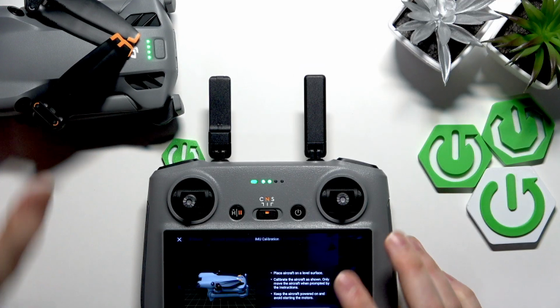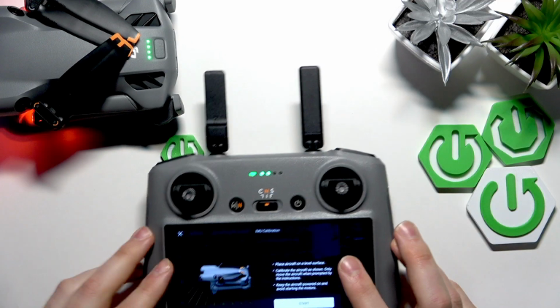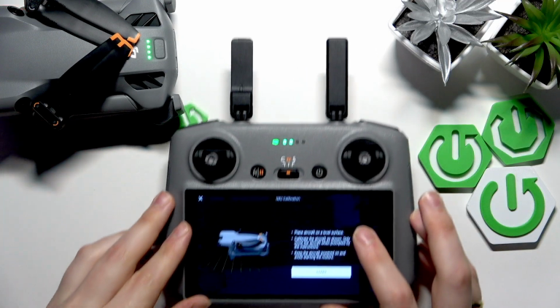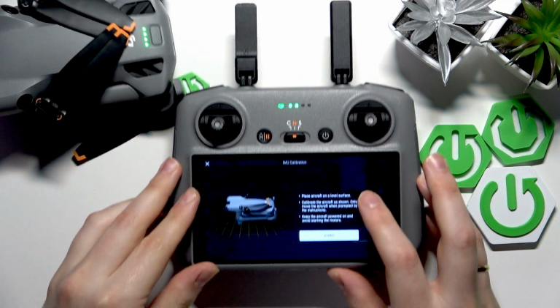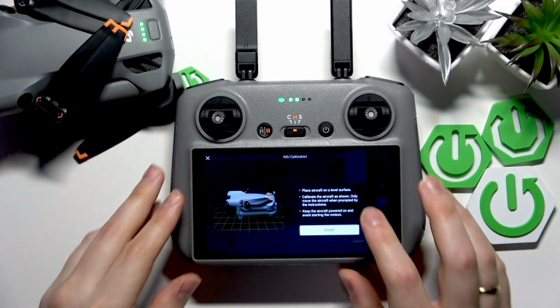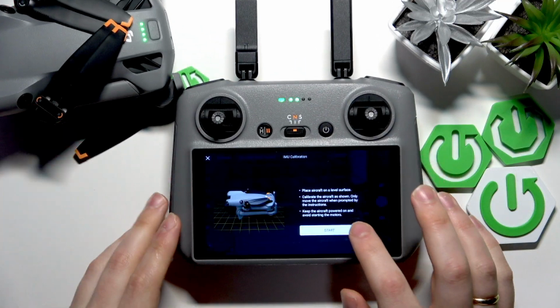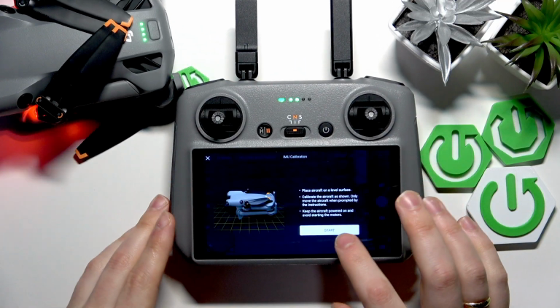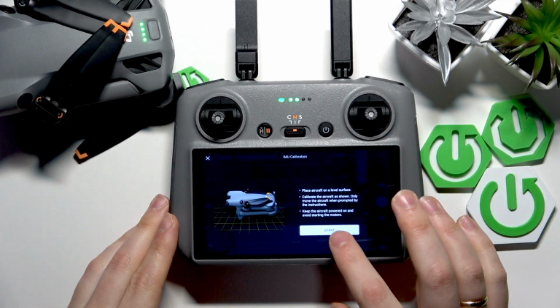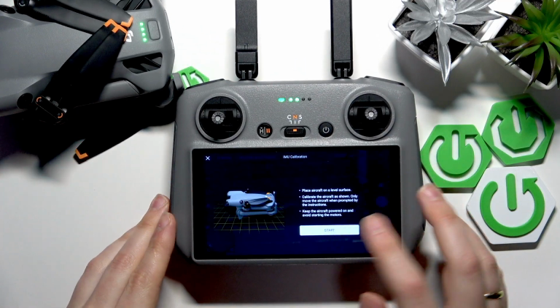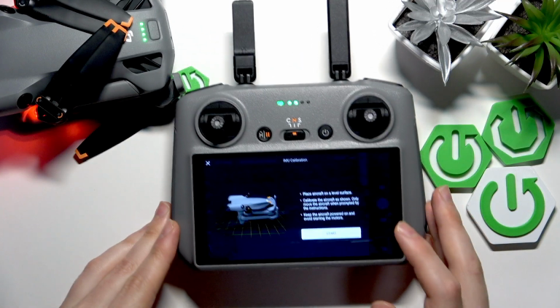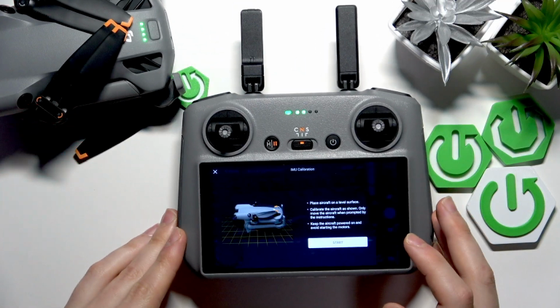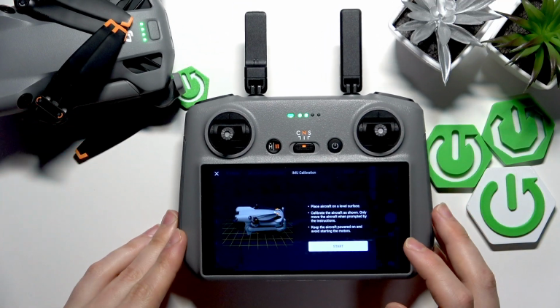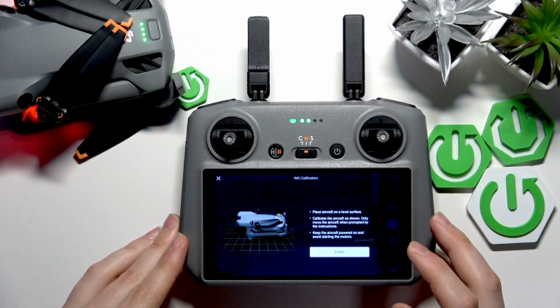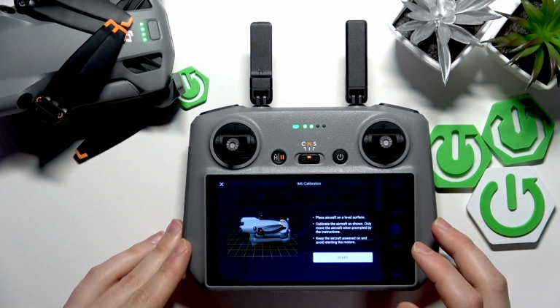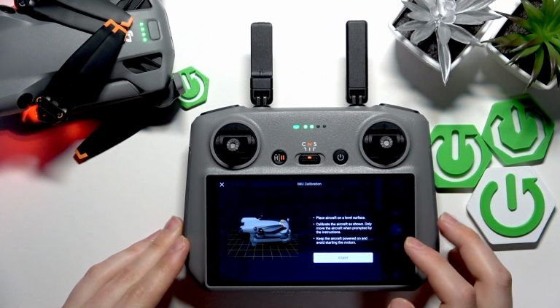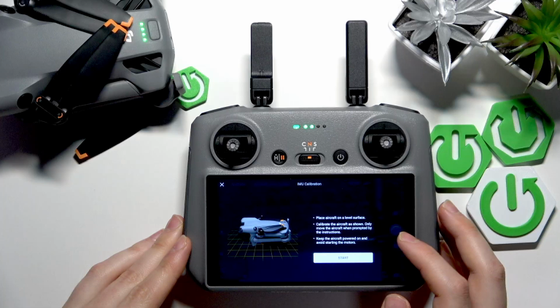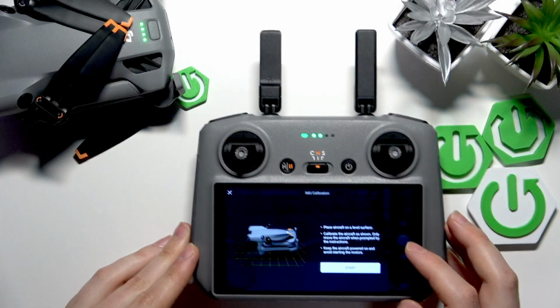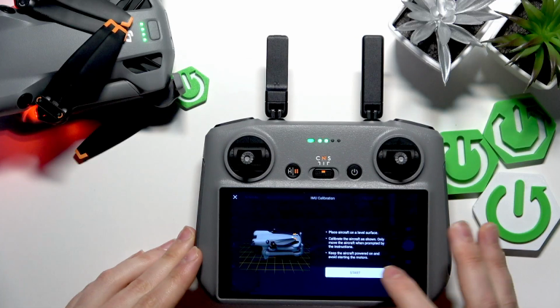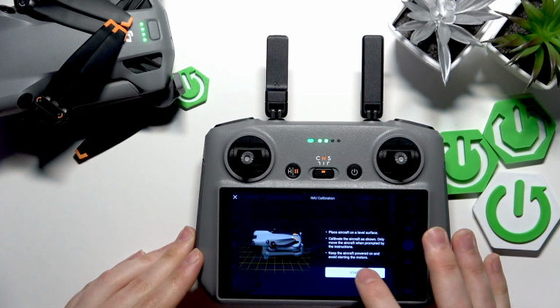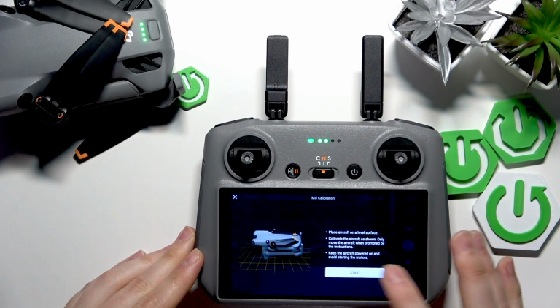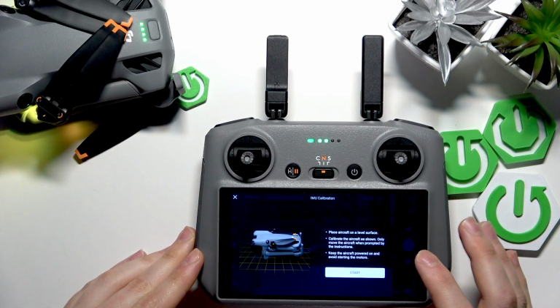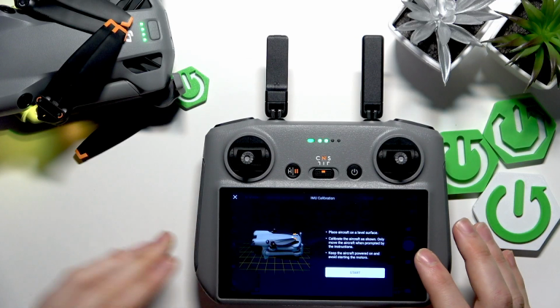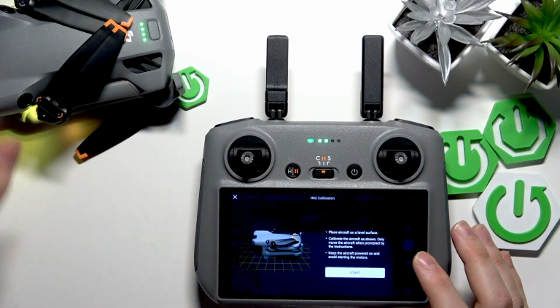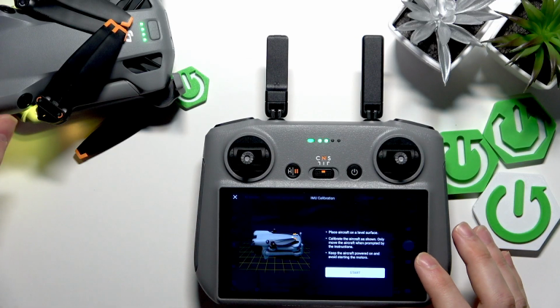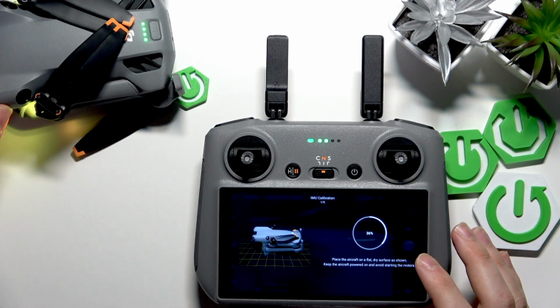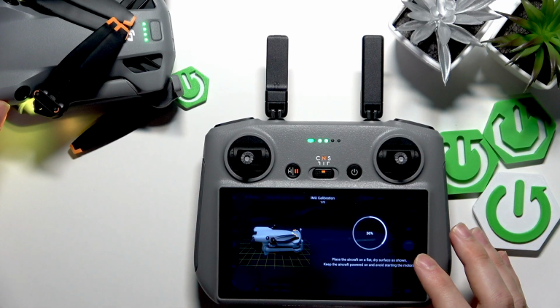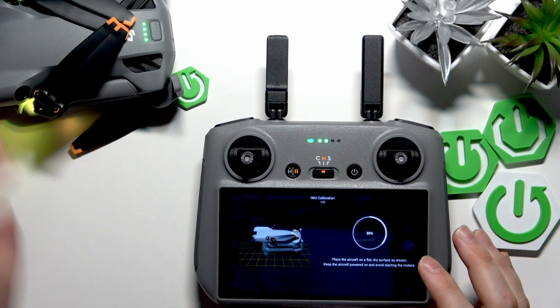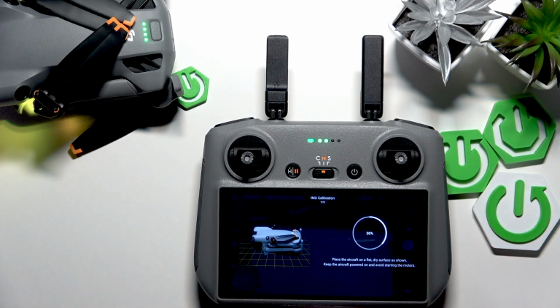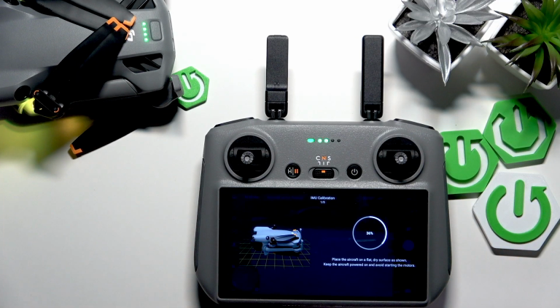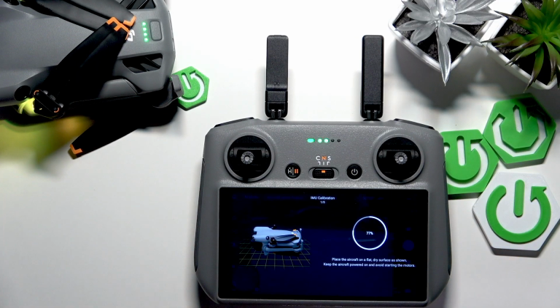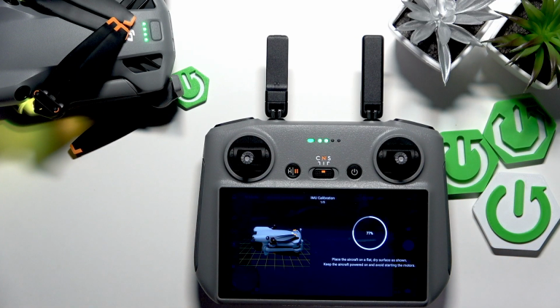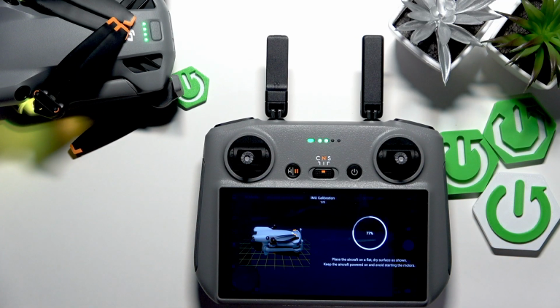Let's press the start button now and wait.